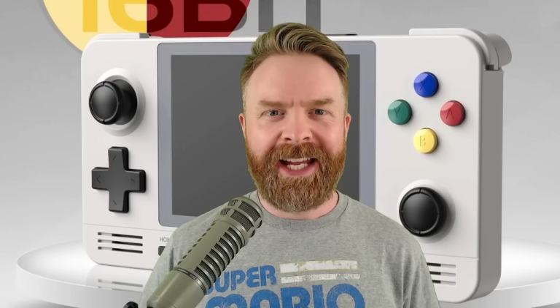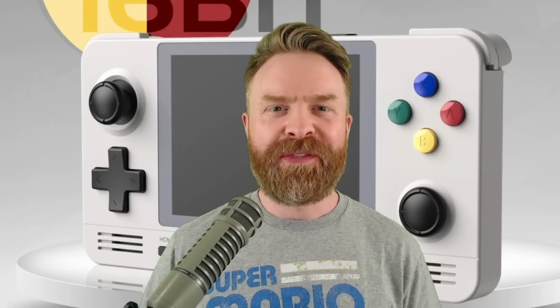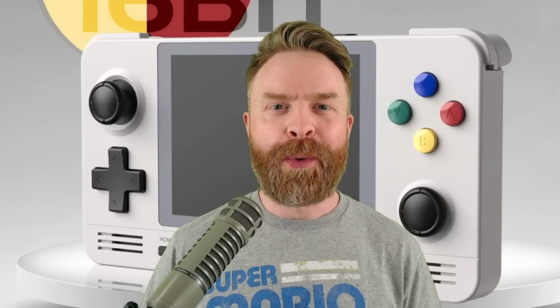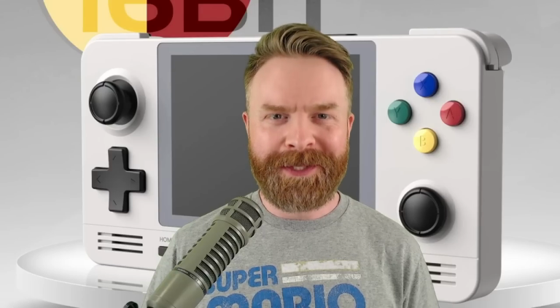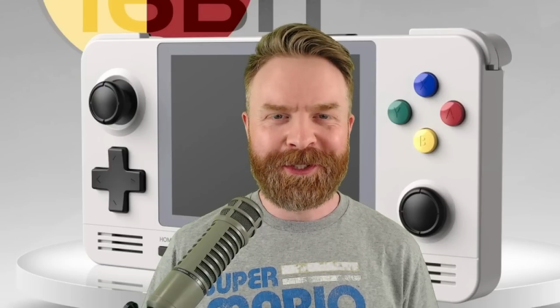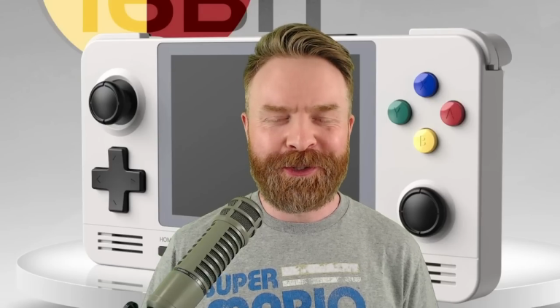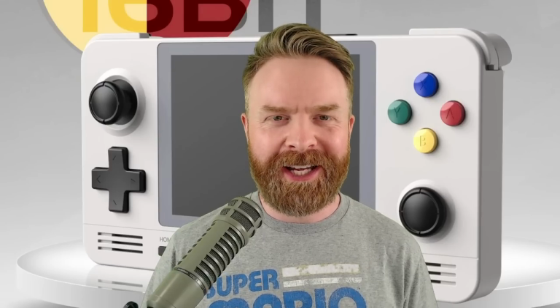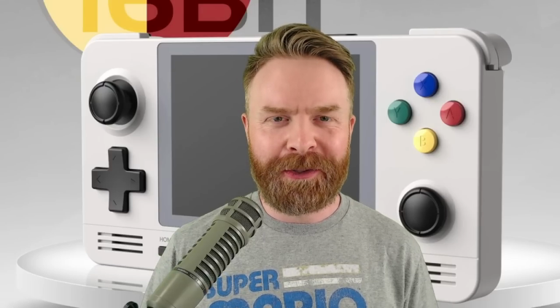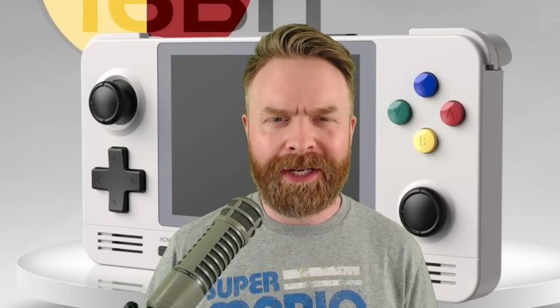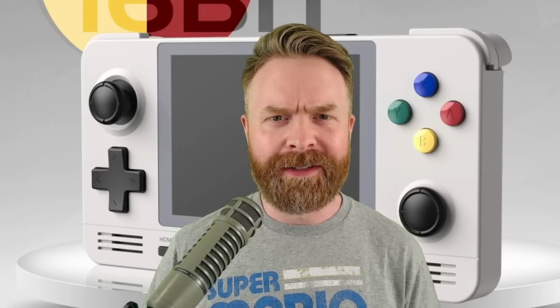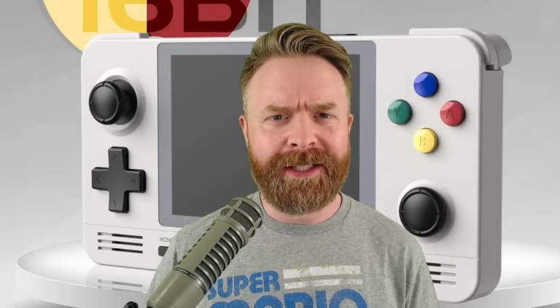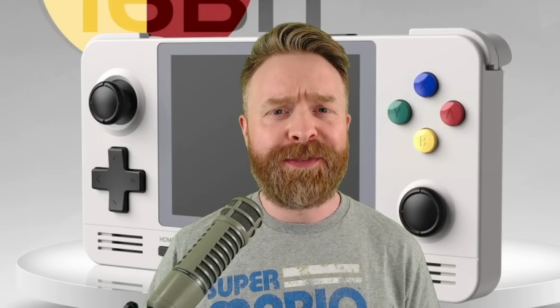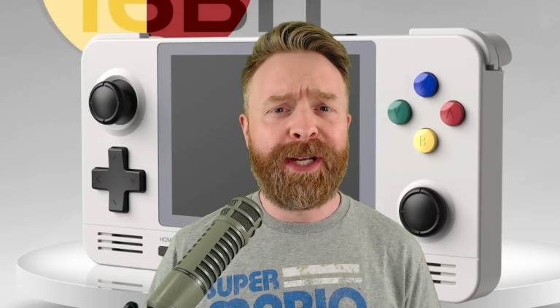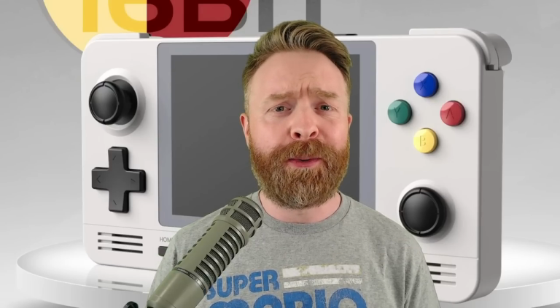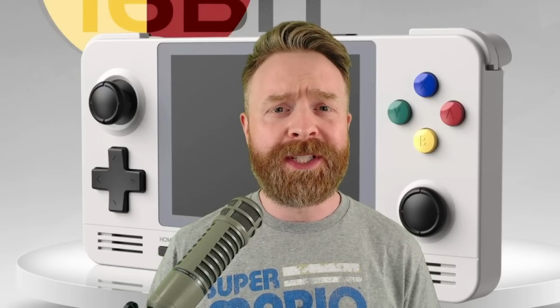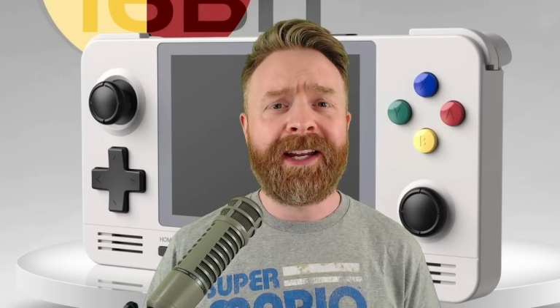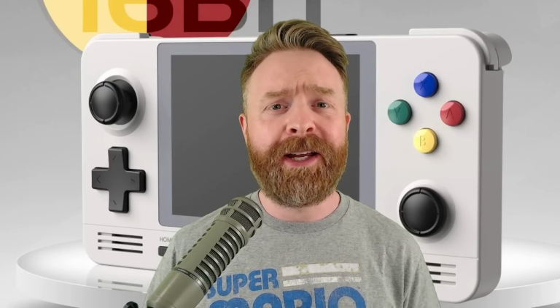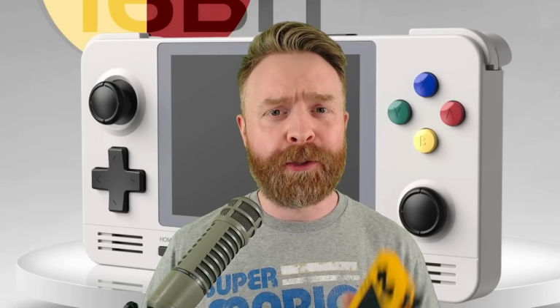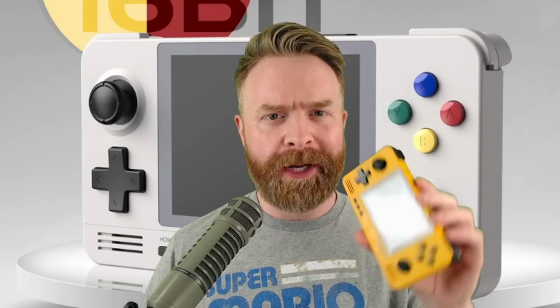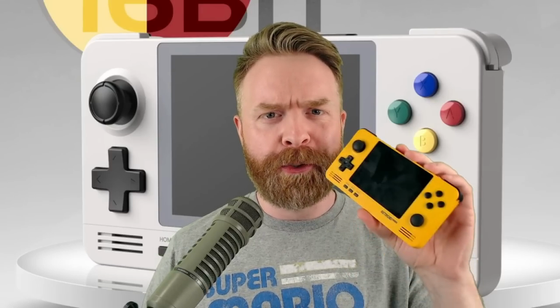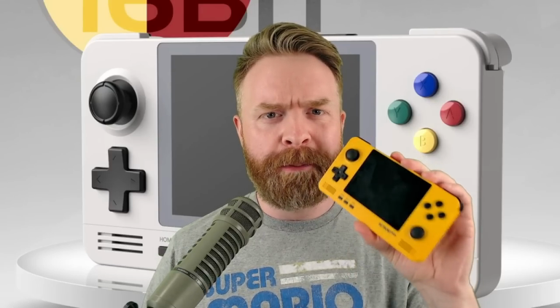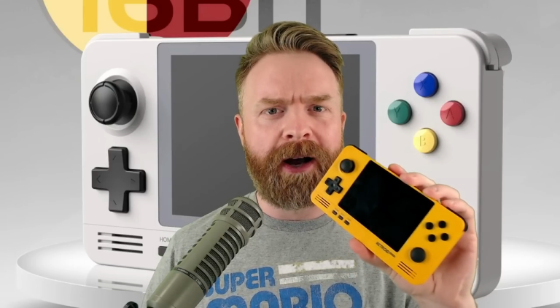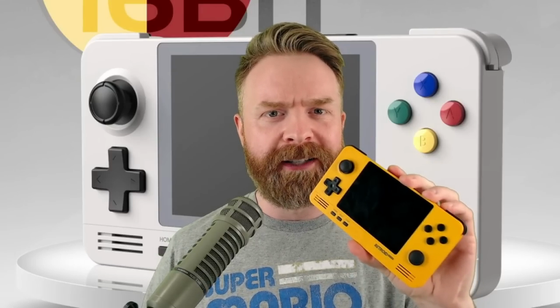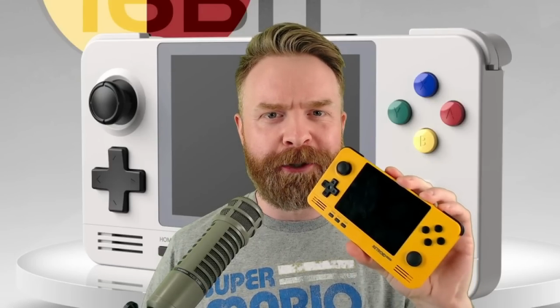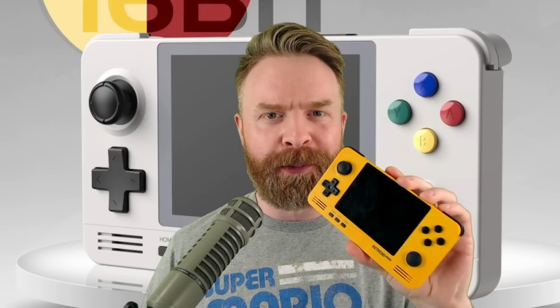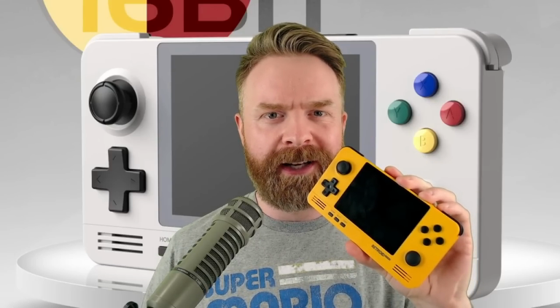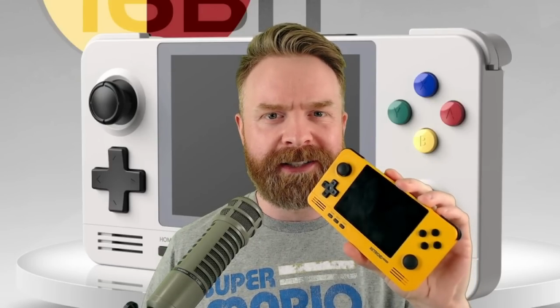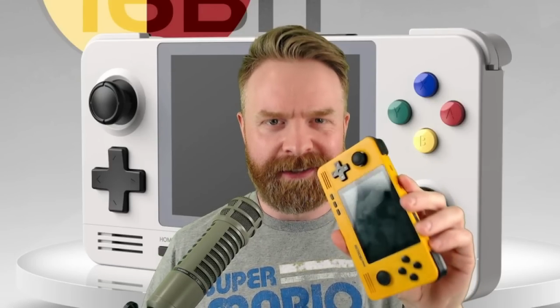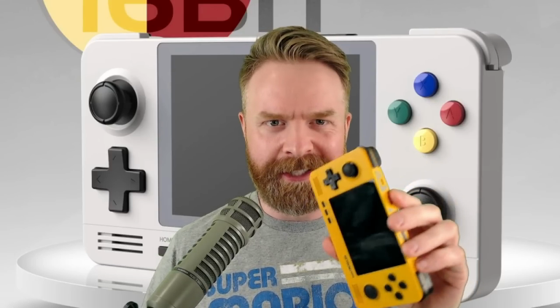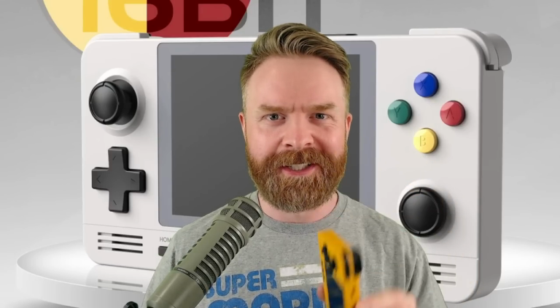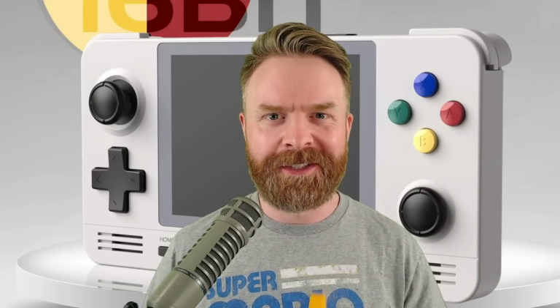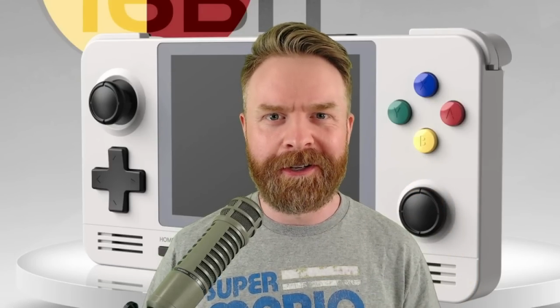Hey everyone, Mr. Sujano here. In this video, we're checking out the Retroid Pocket 2 Plus. Let's get started.